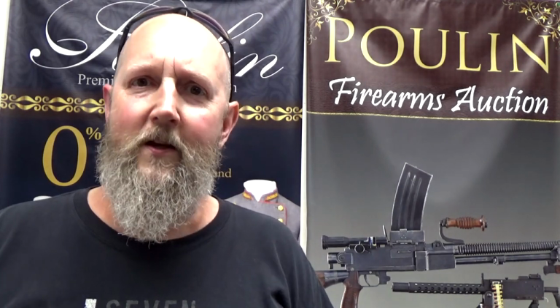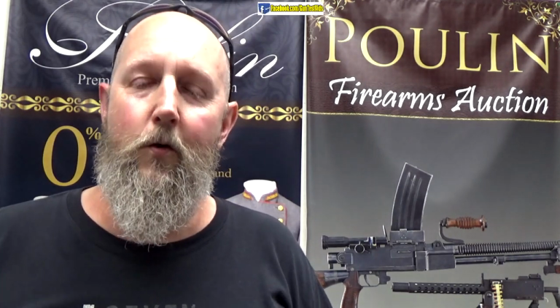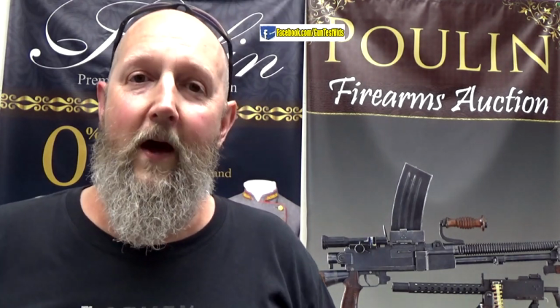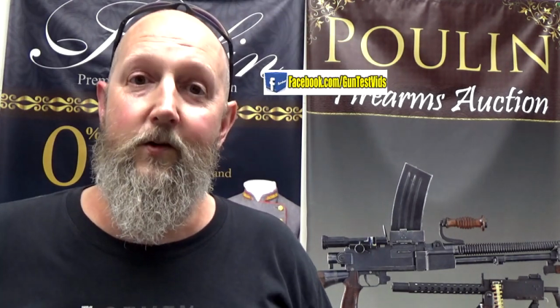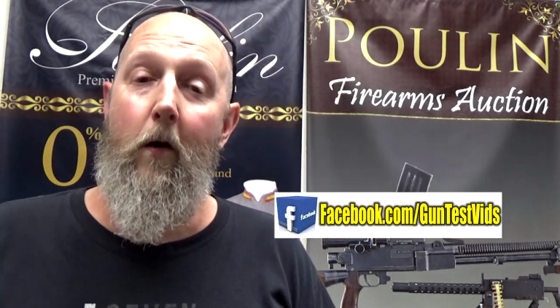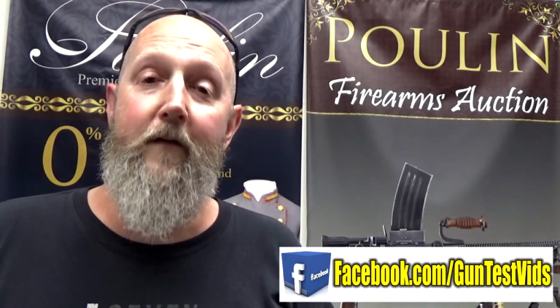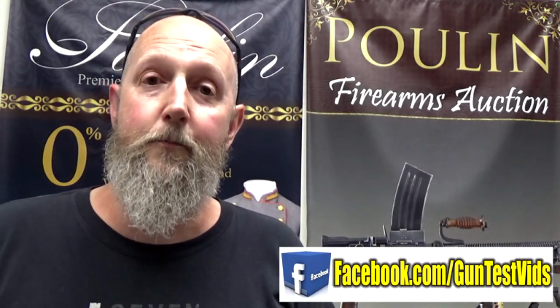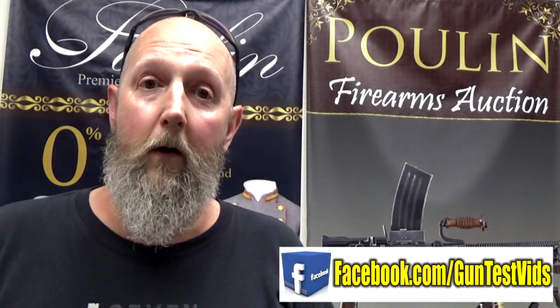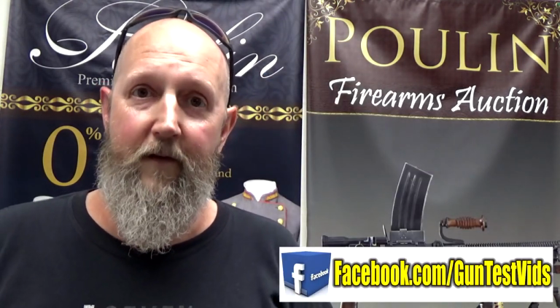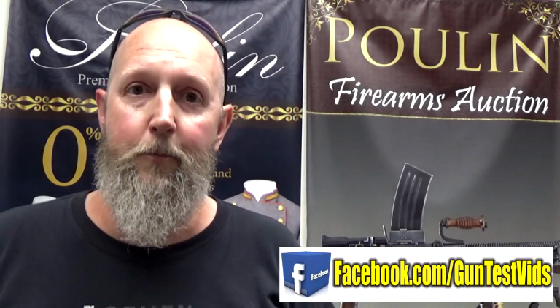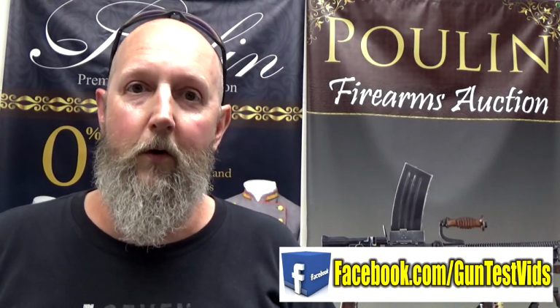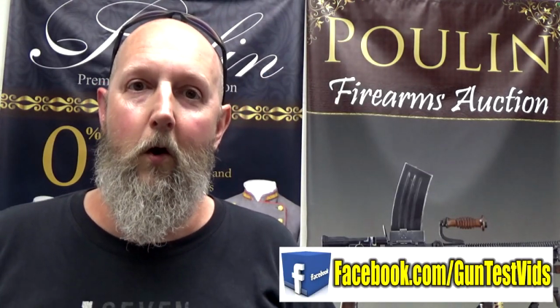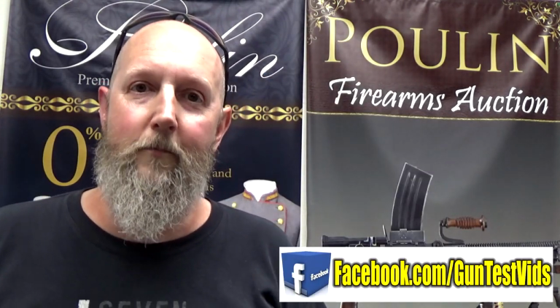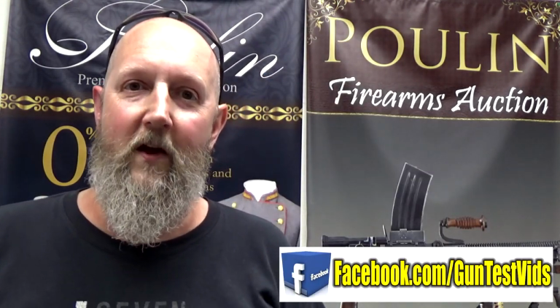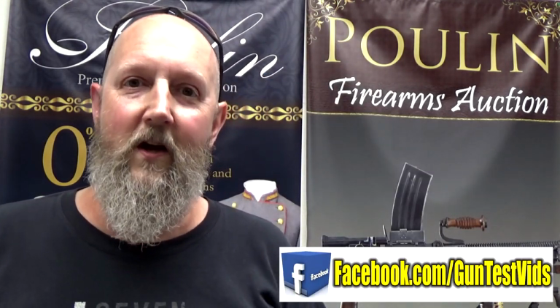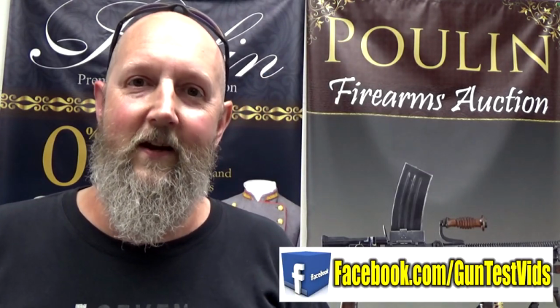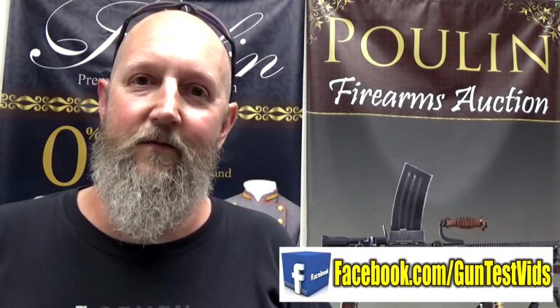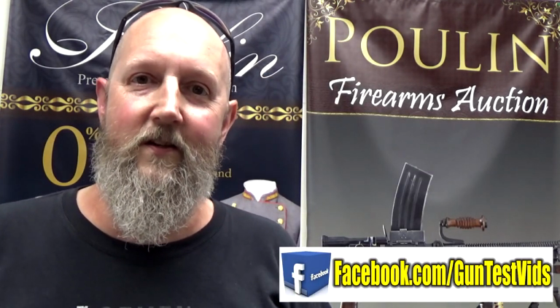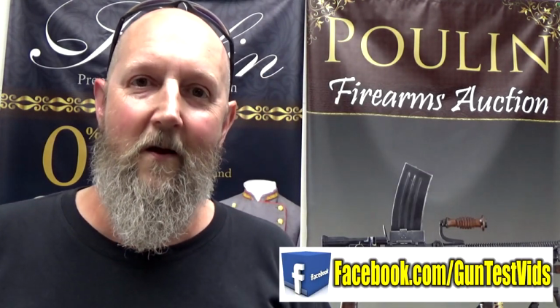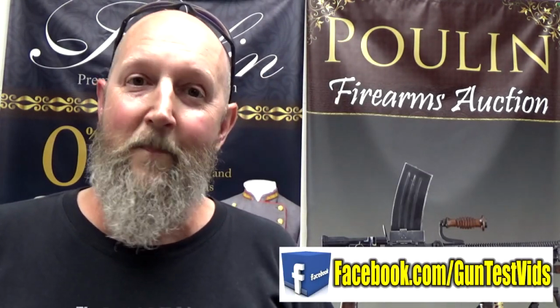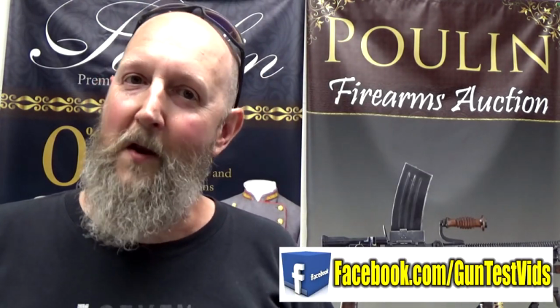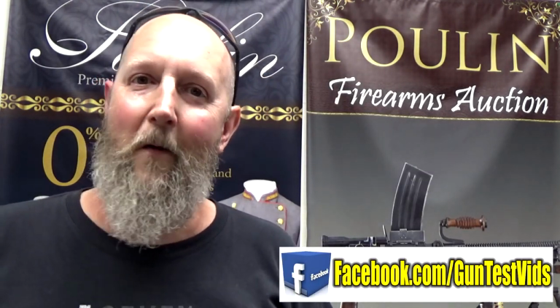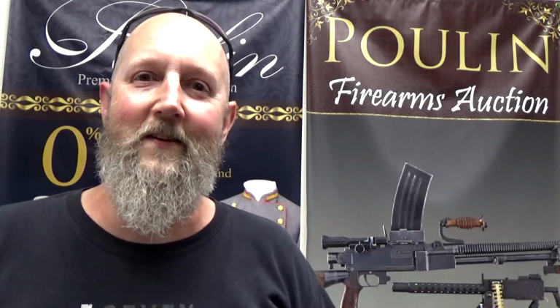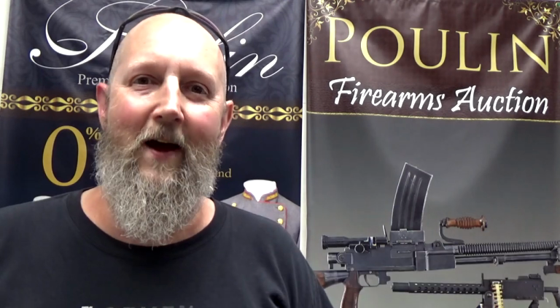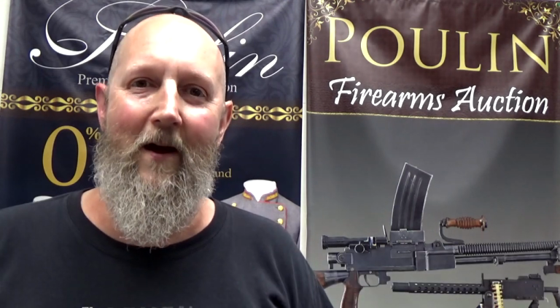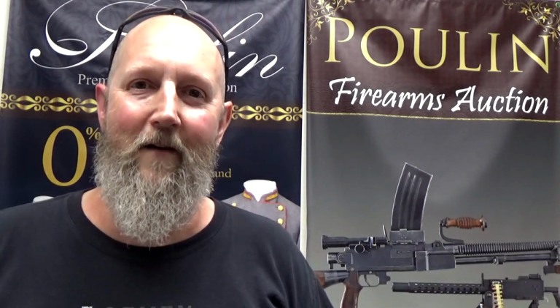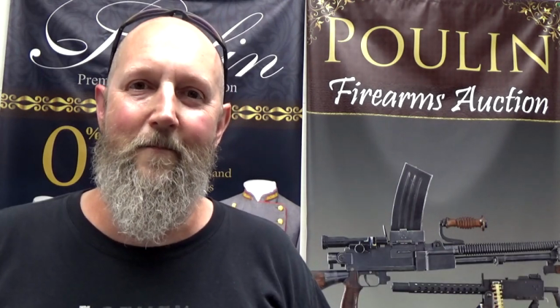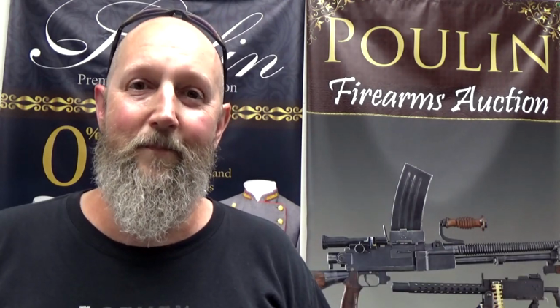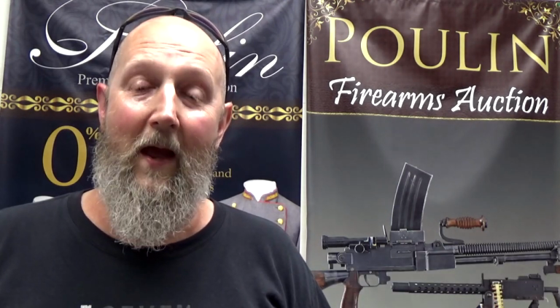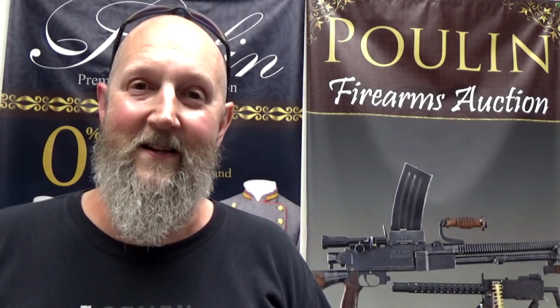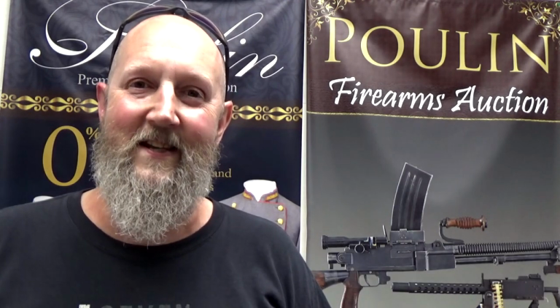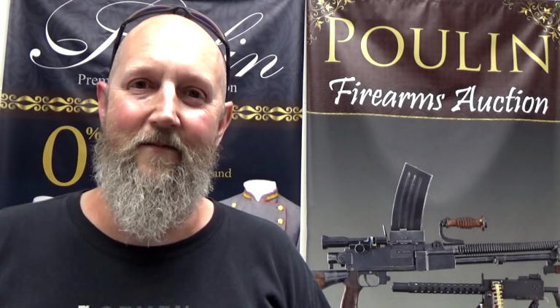If you just like to discuss firearms, probably the best place to do that is right on Facebook at facebook.com/guntestvids. Until next time, have fun and be safe.